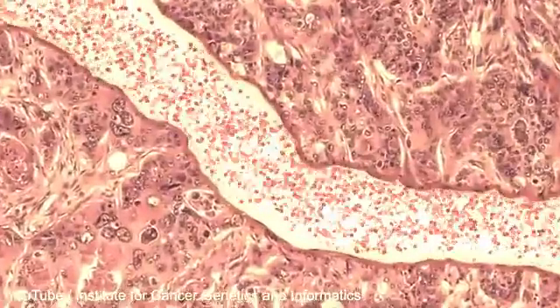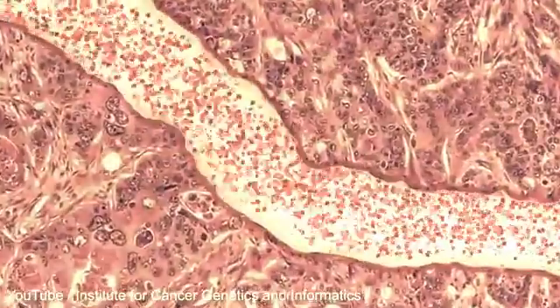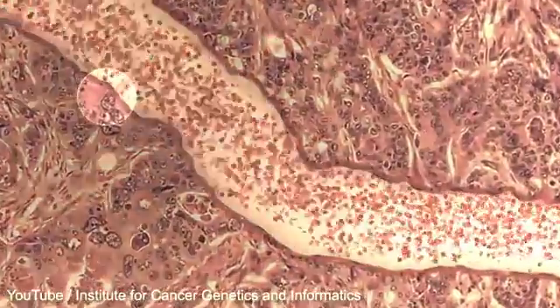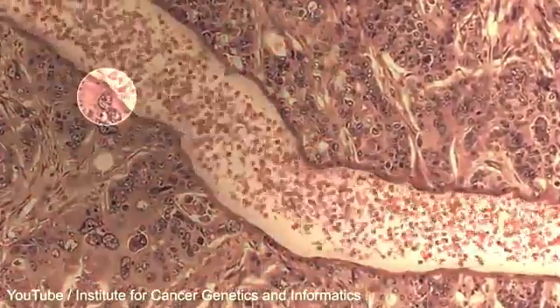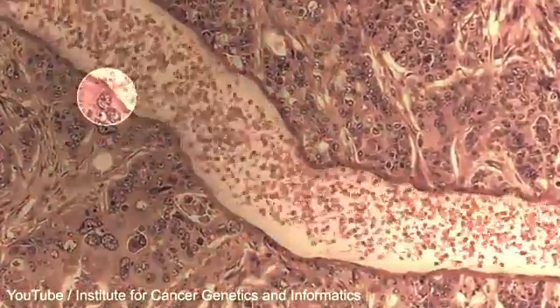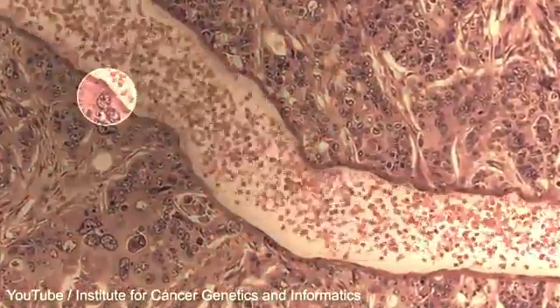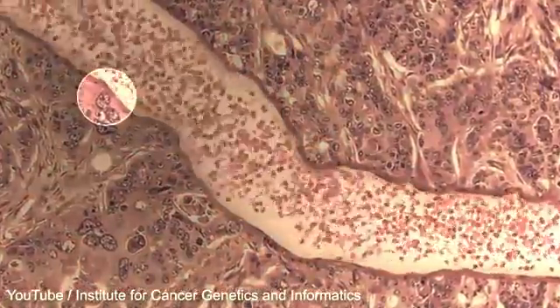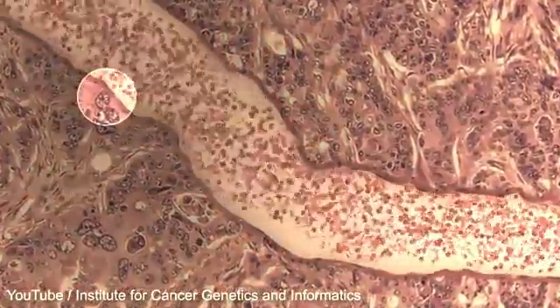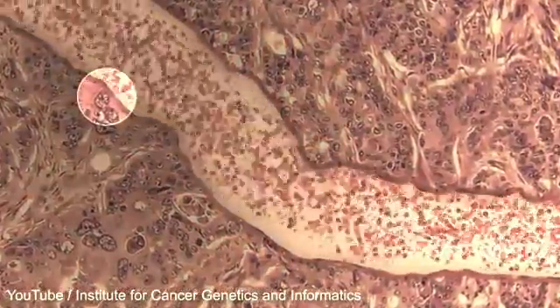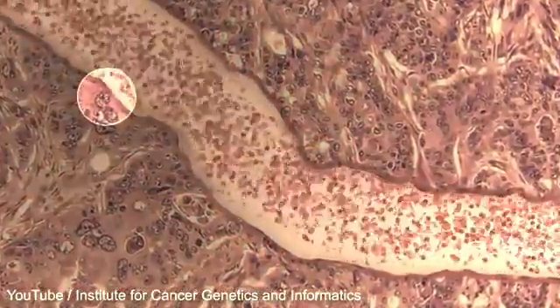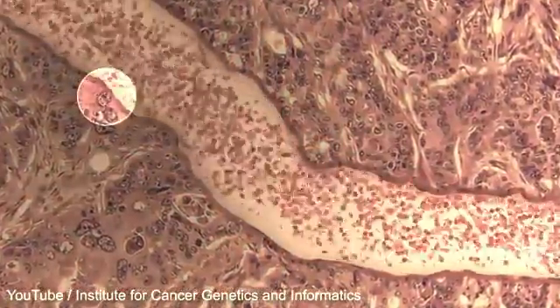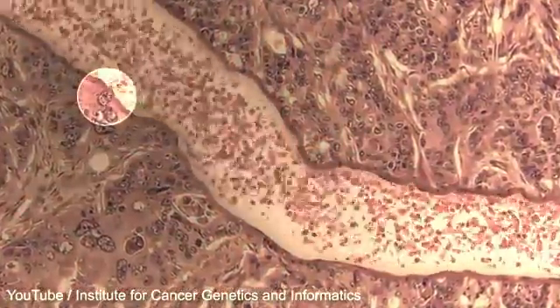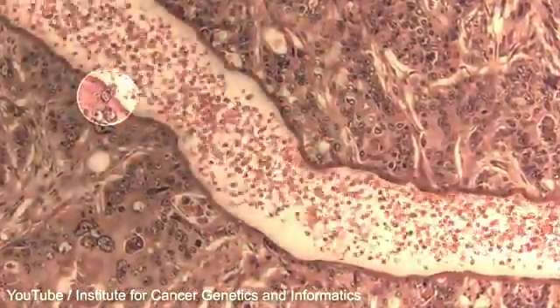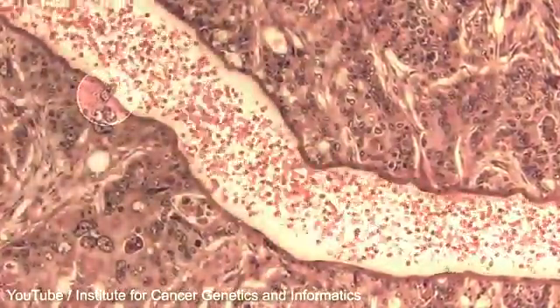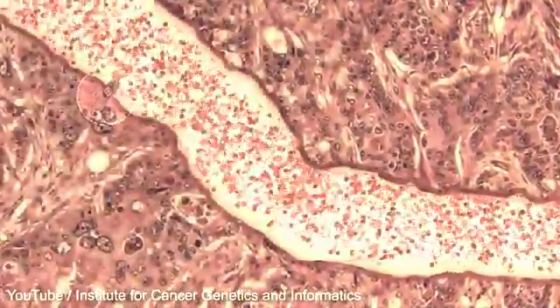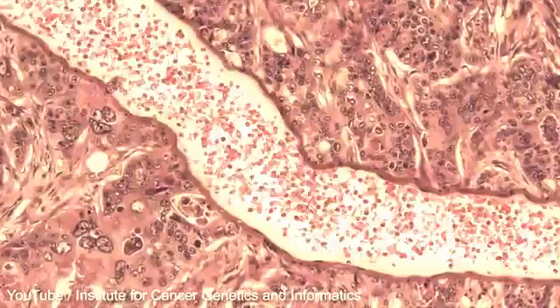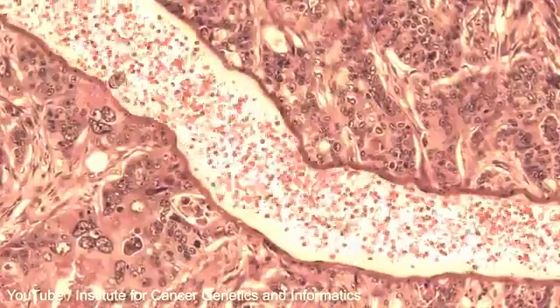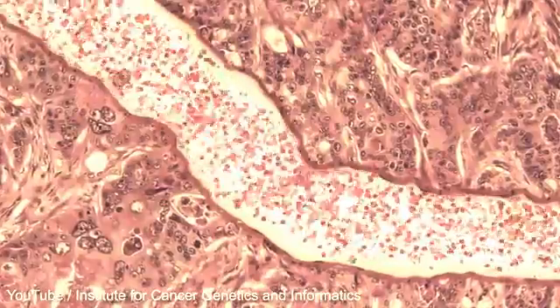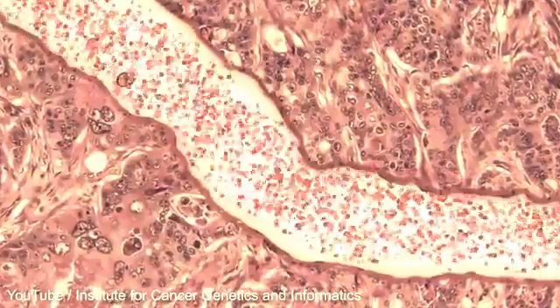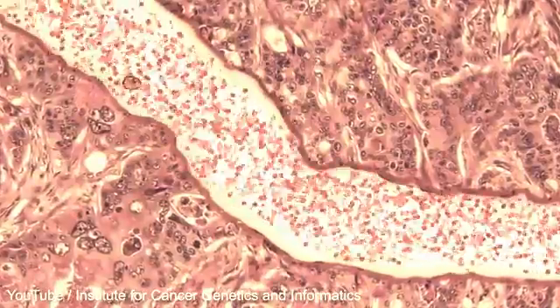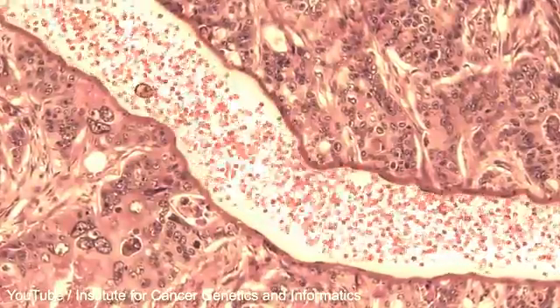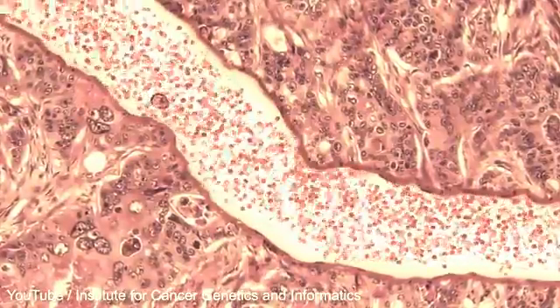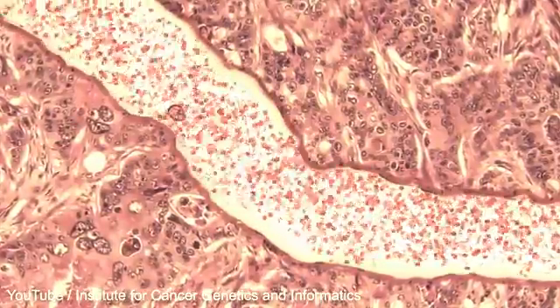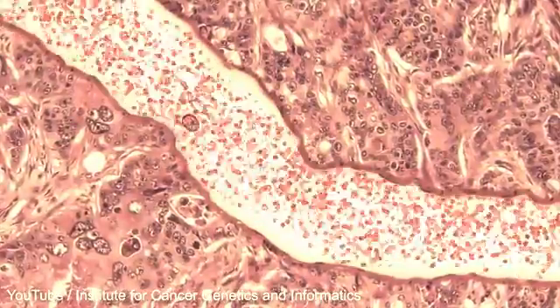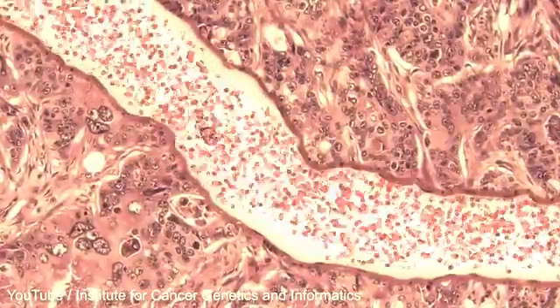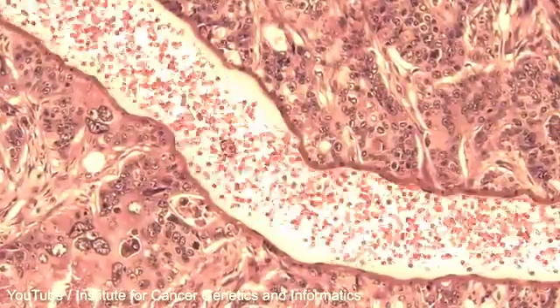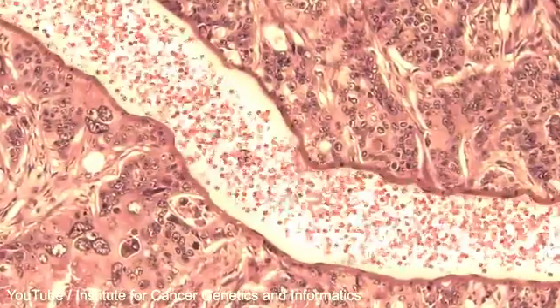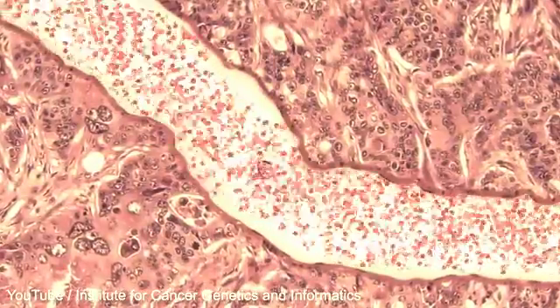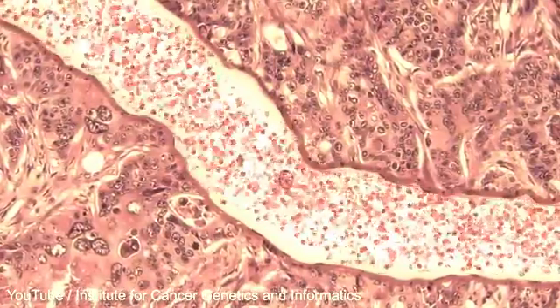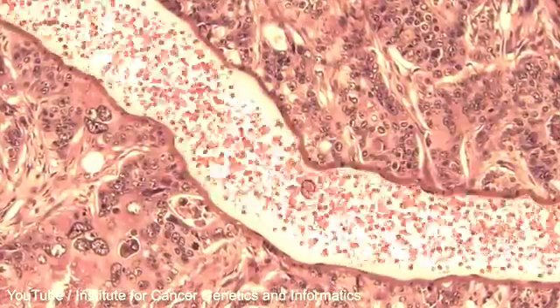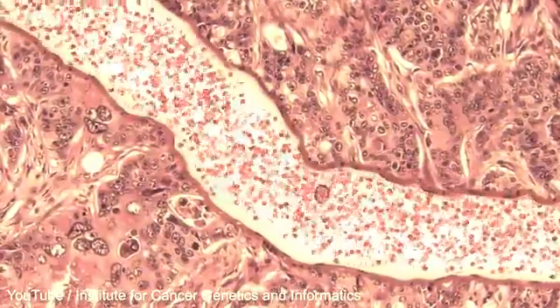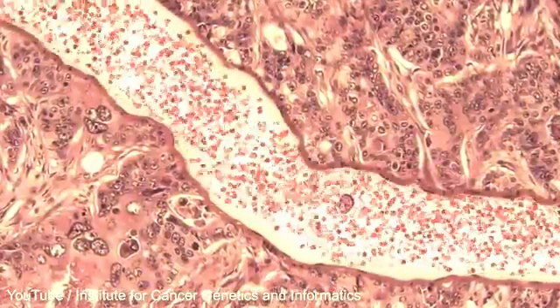The cancer cells may liberate from the tumour and be transported via the bloodstream to other parts of the body.